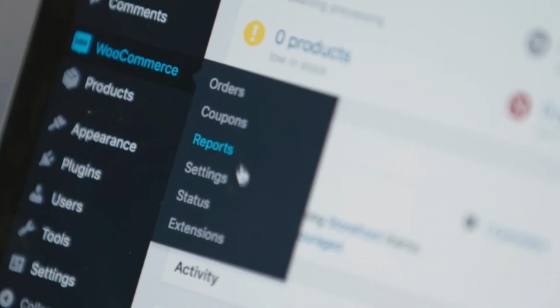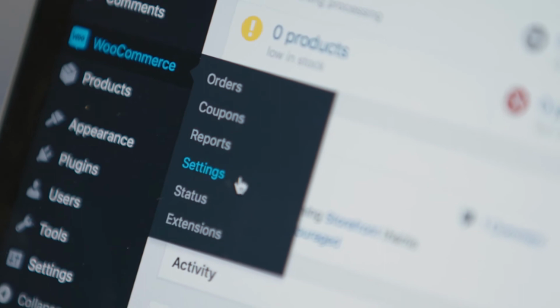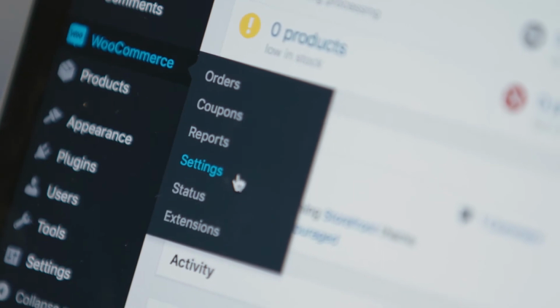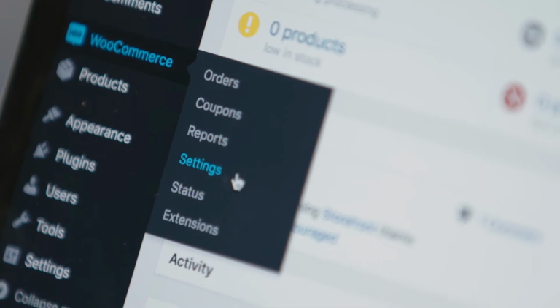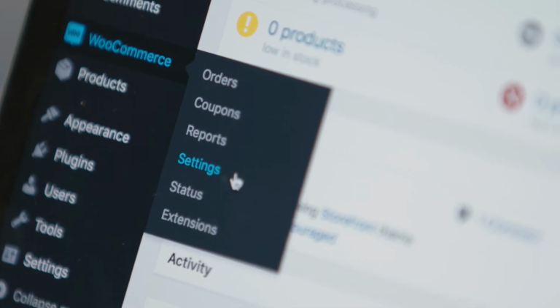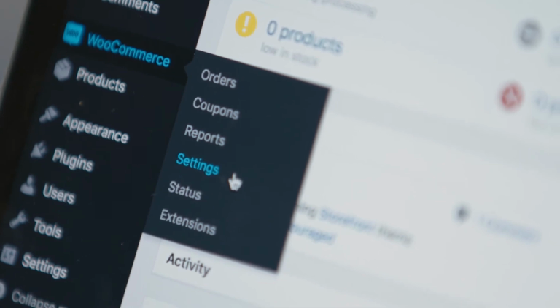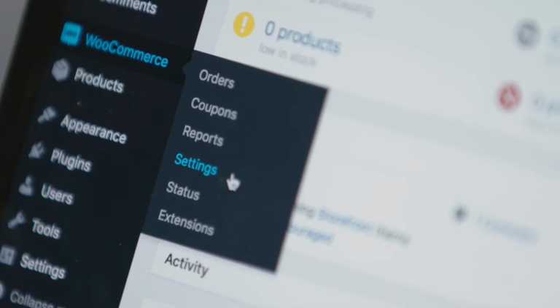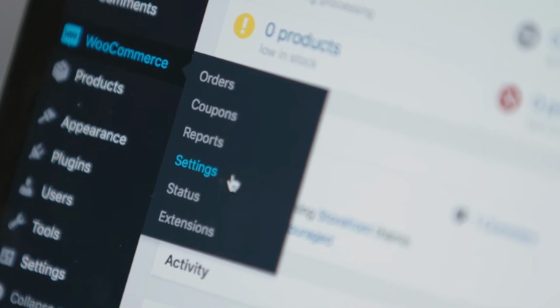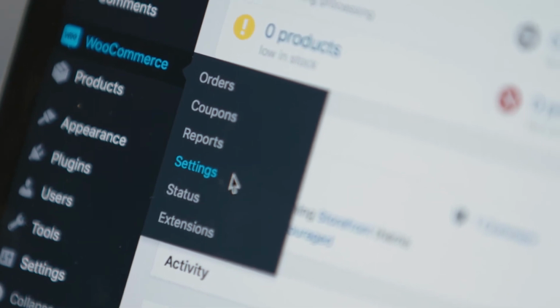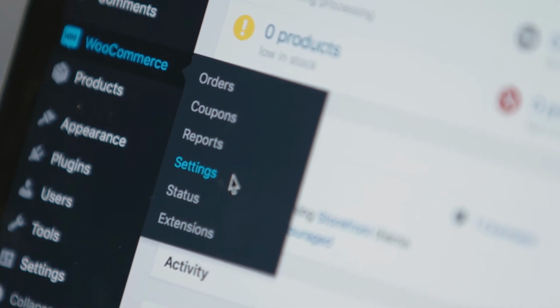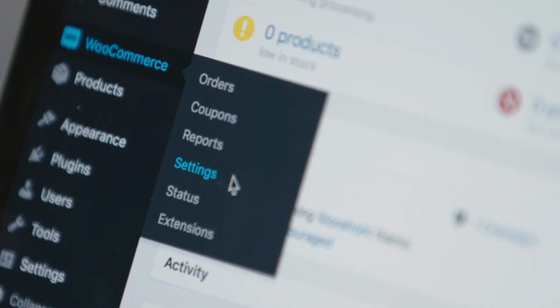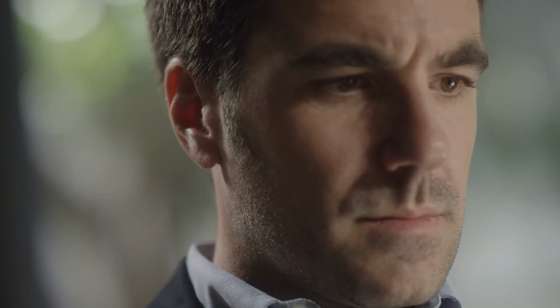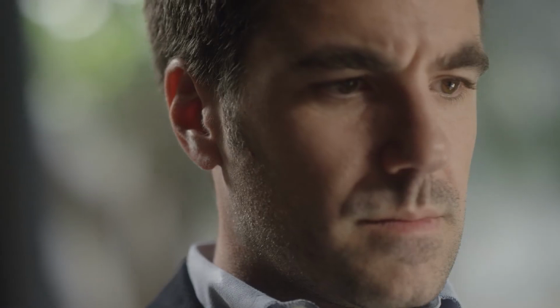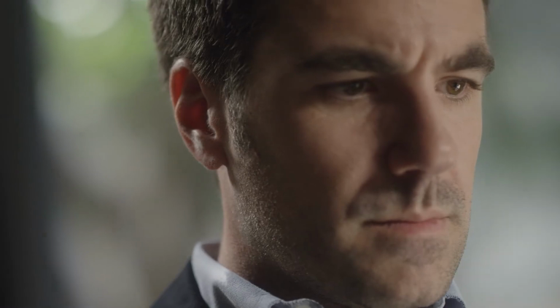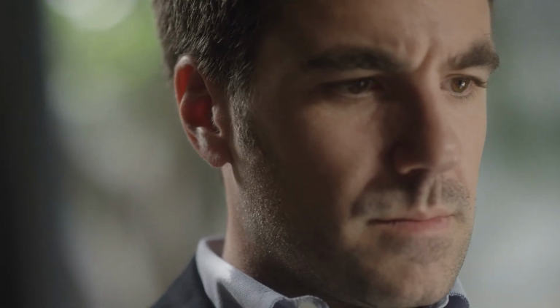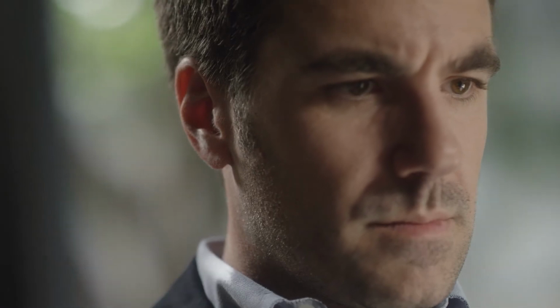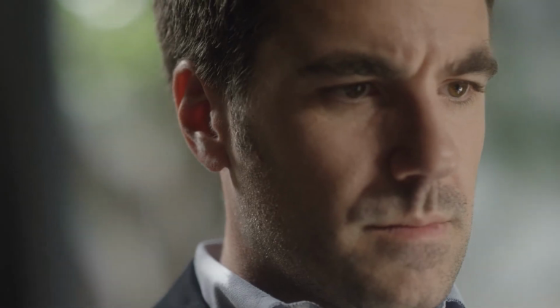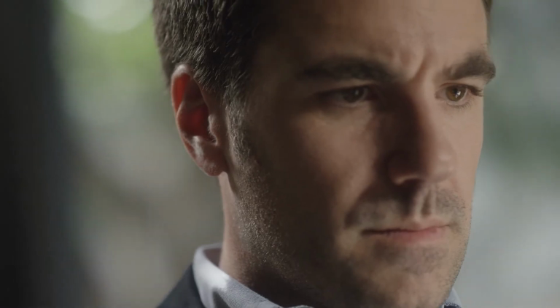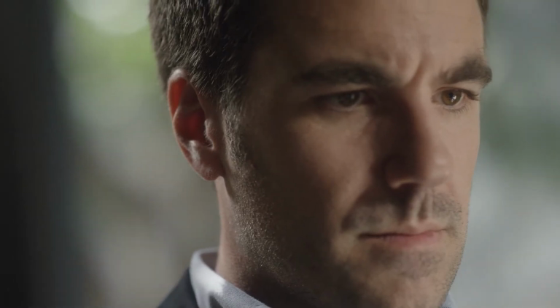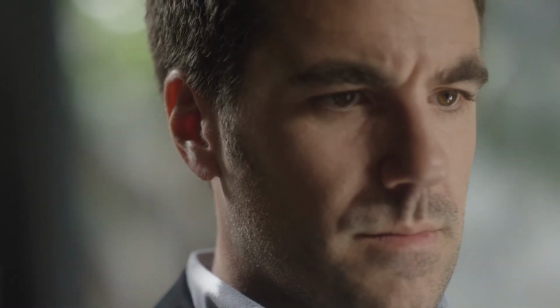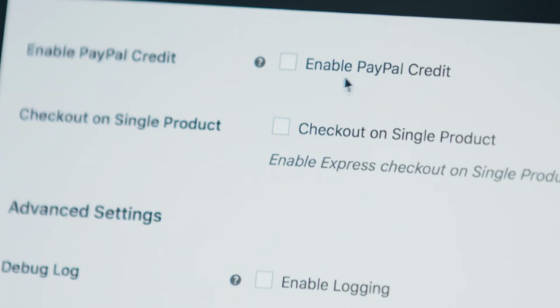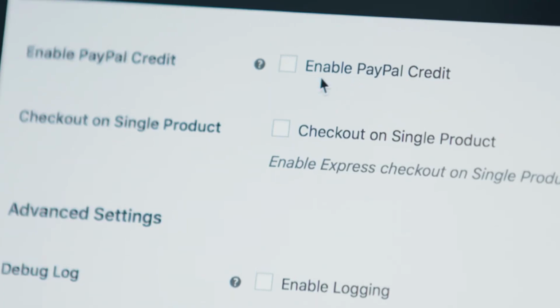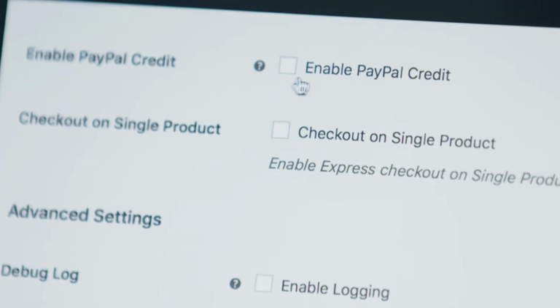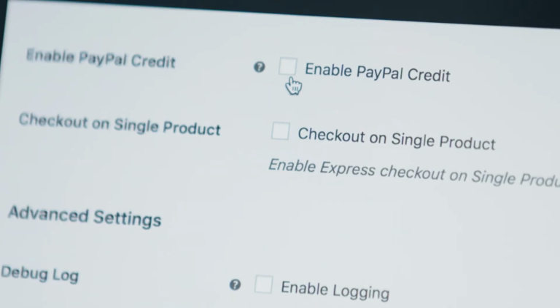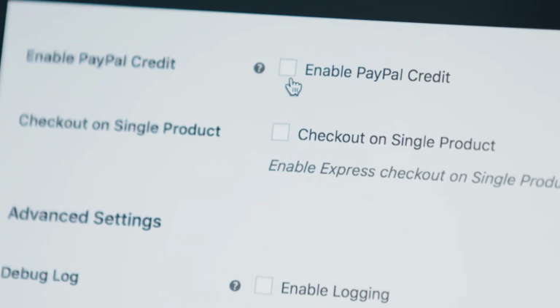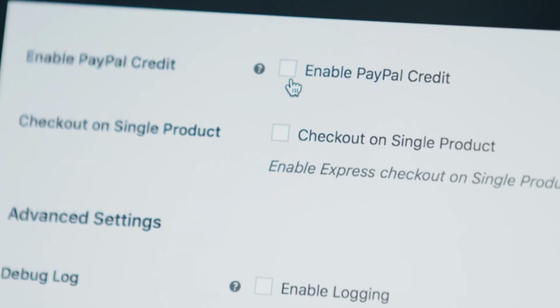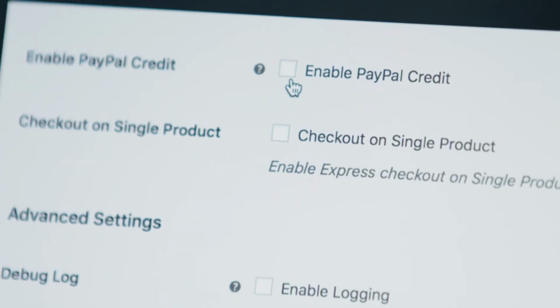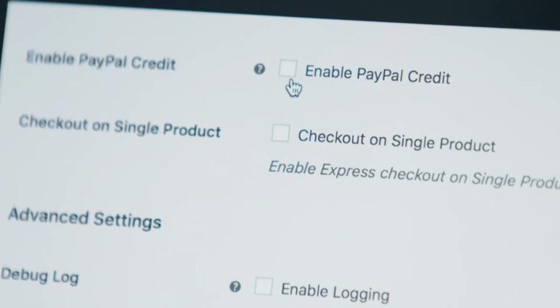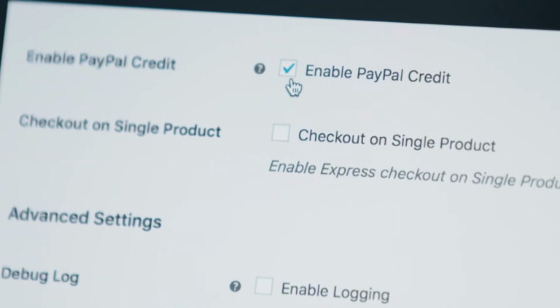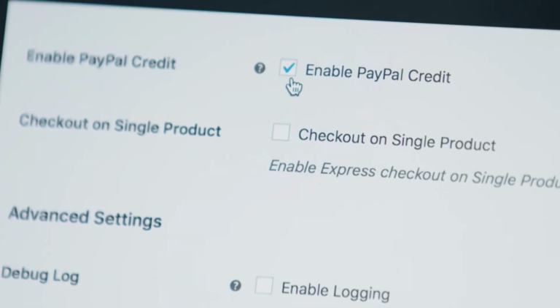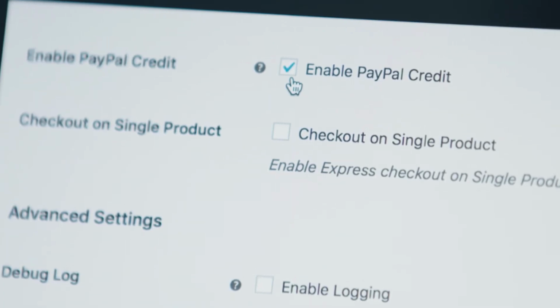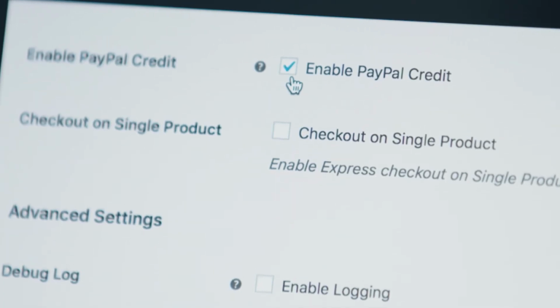You log into your dashboard, navigate to your payment settings, and it's literally one click to enable.